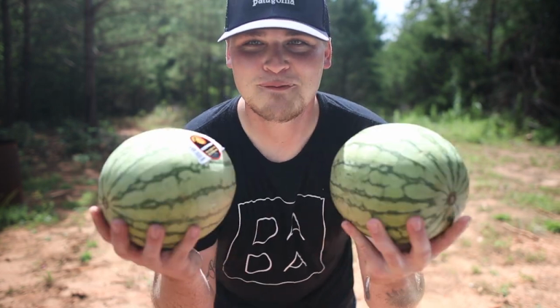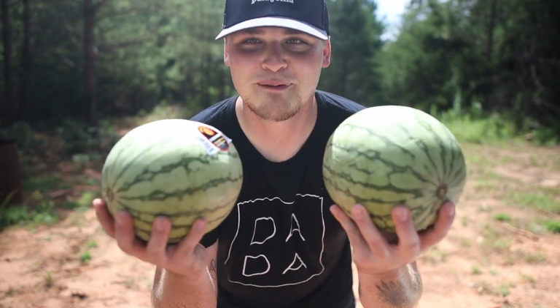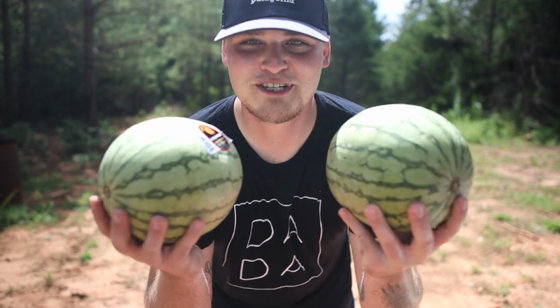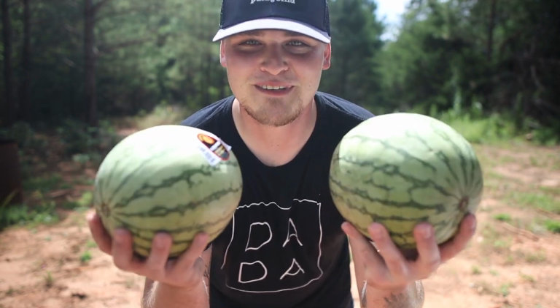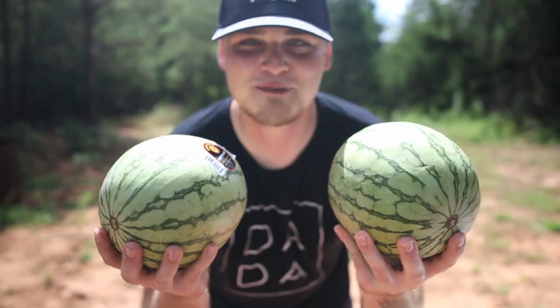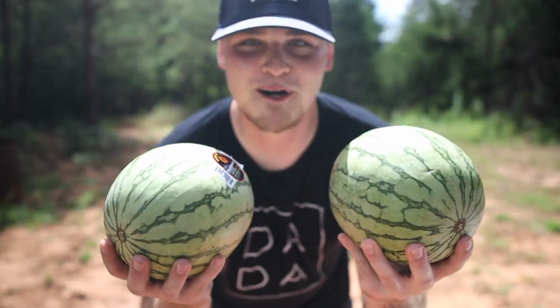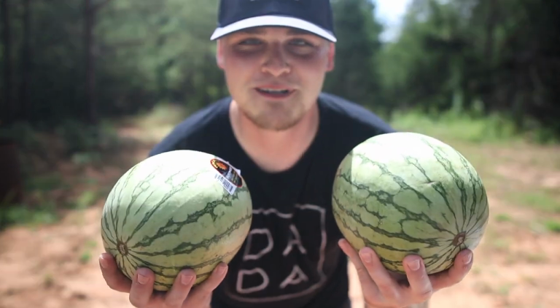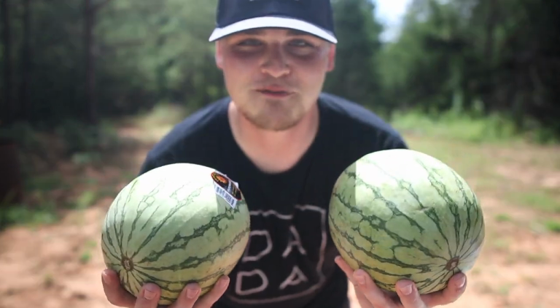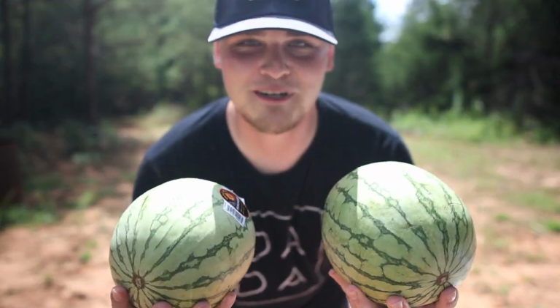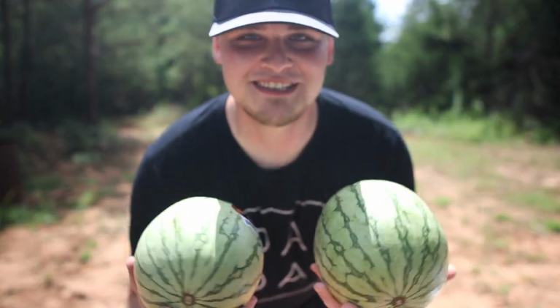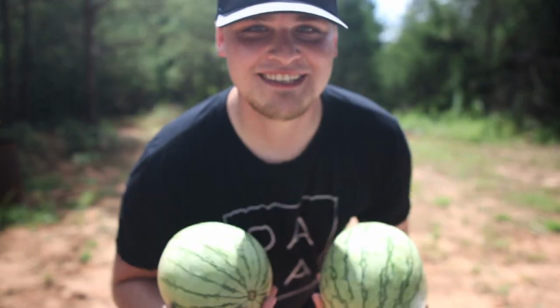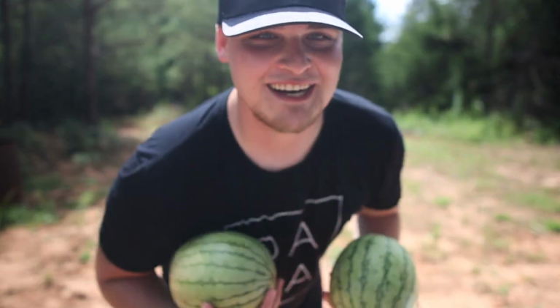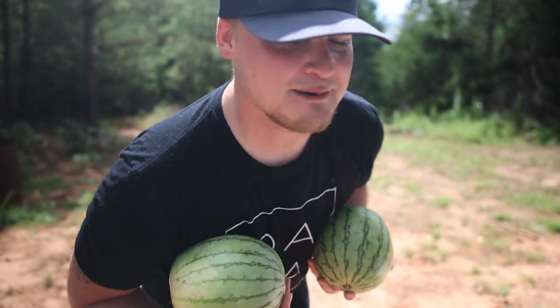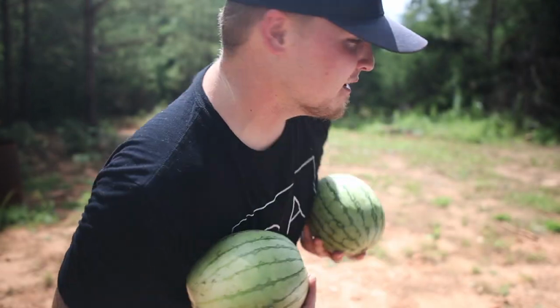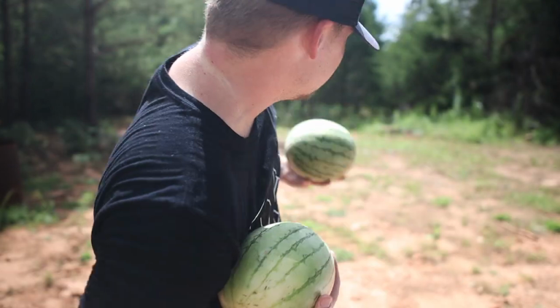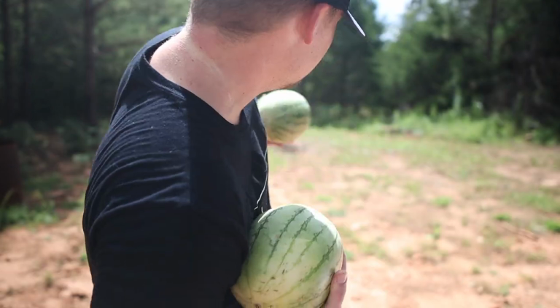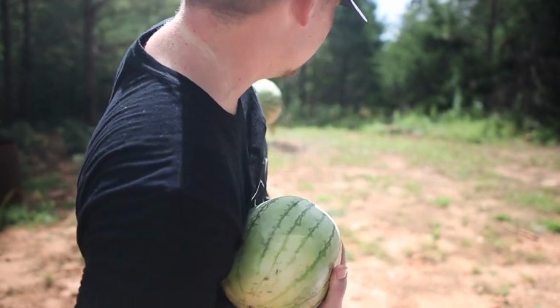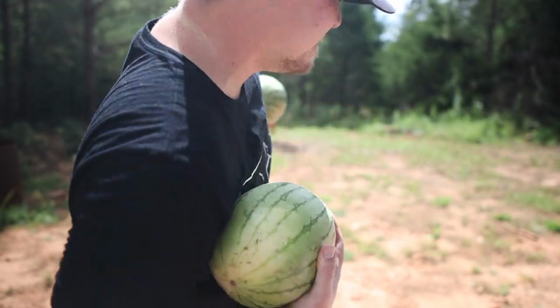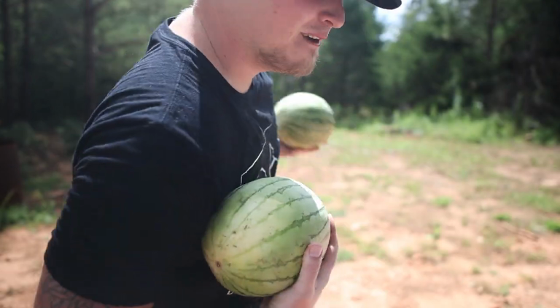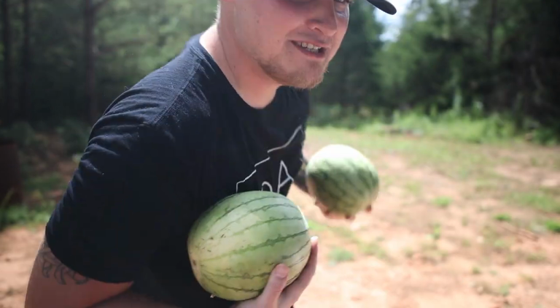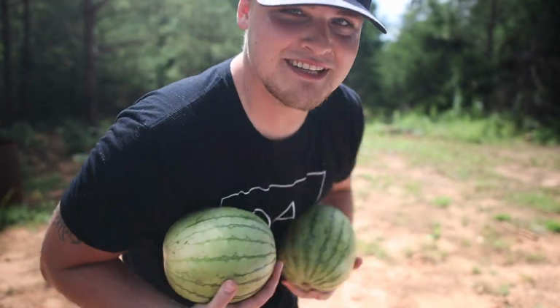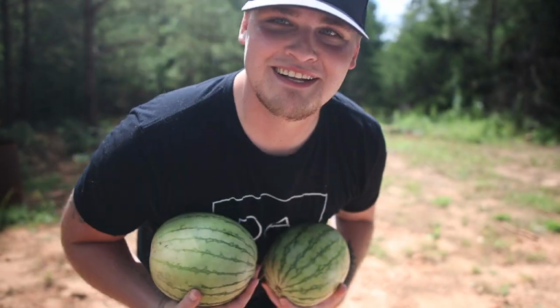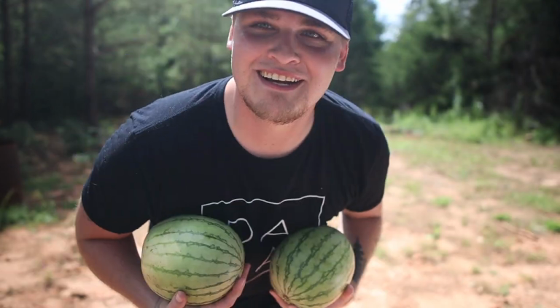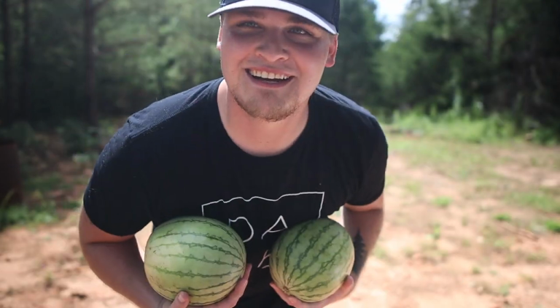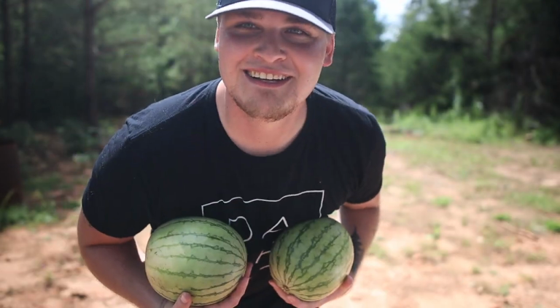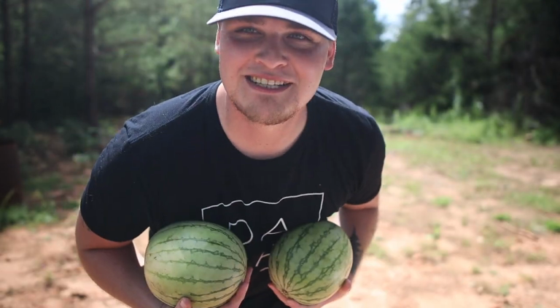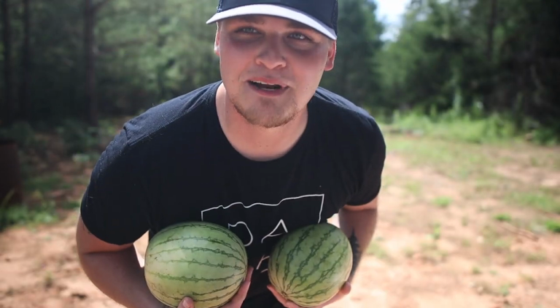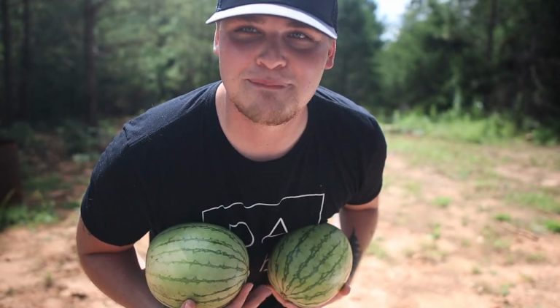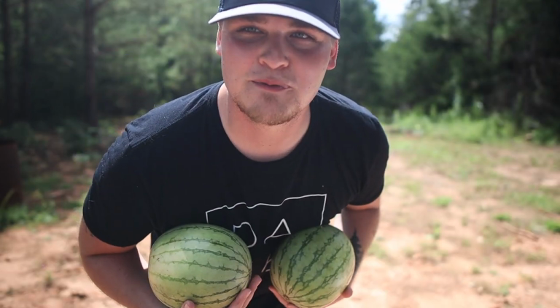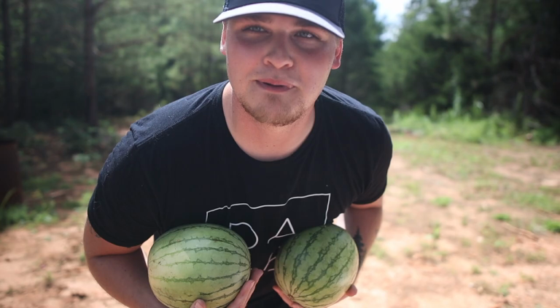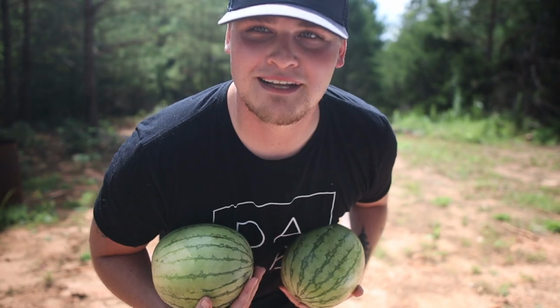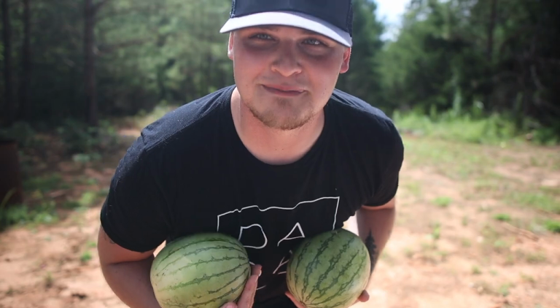We're gonna be shooting these watermelons first — we're gonna set them up downrange and then see what happens when we blast them.